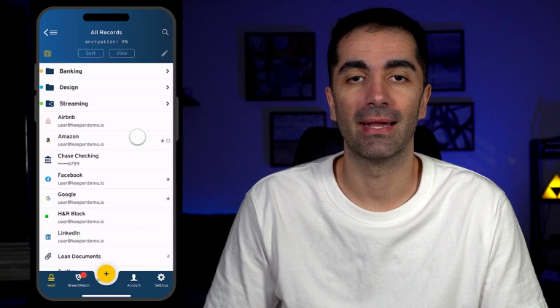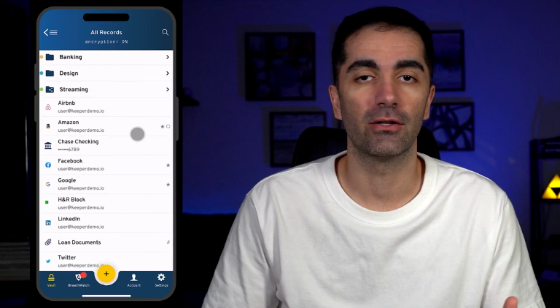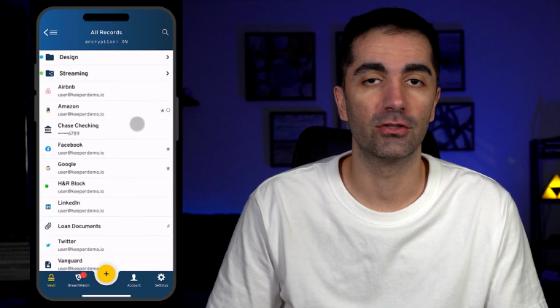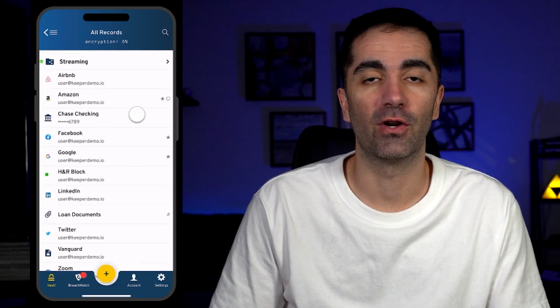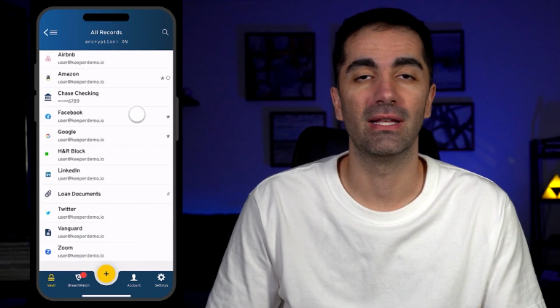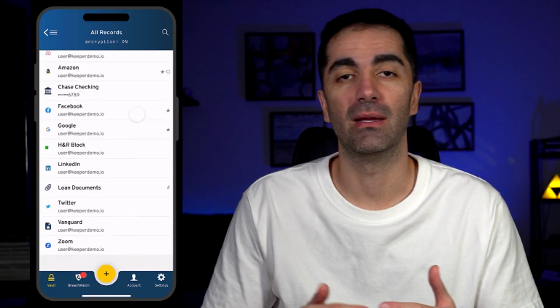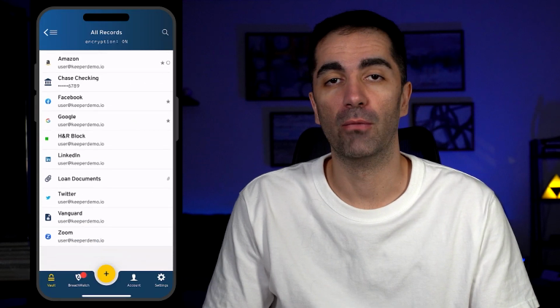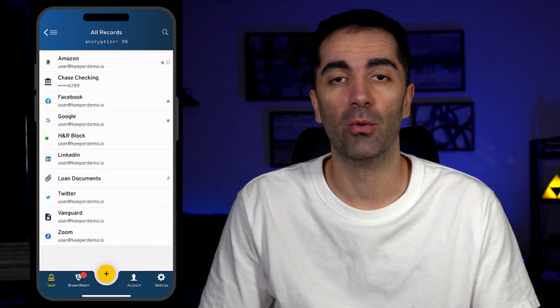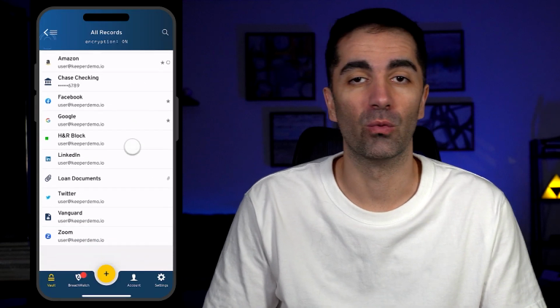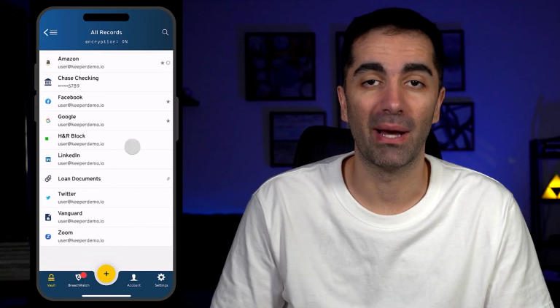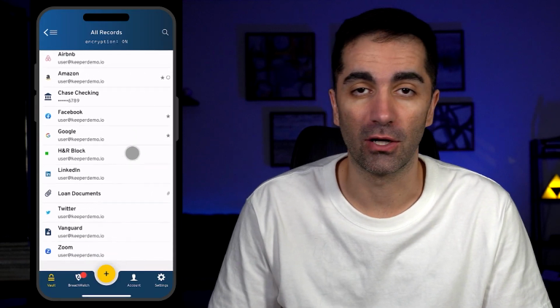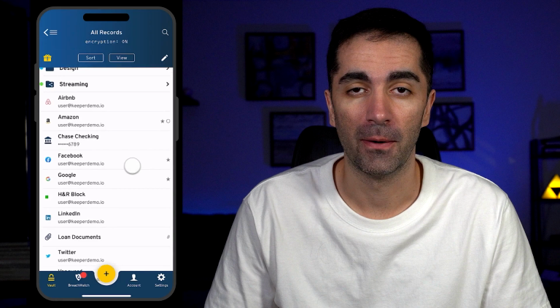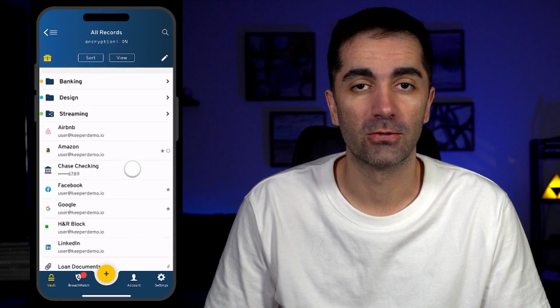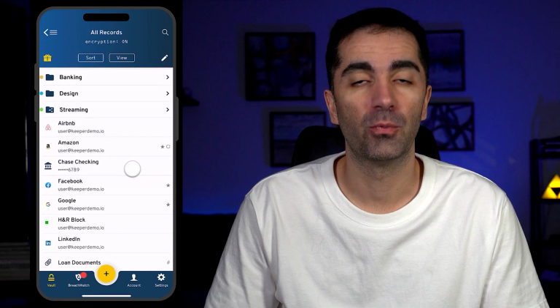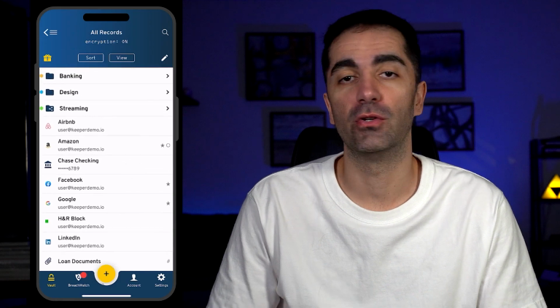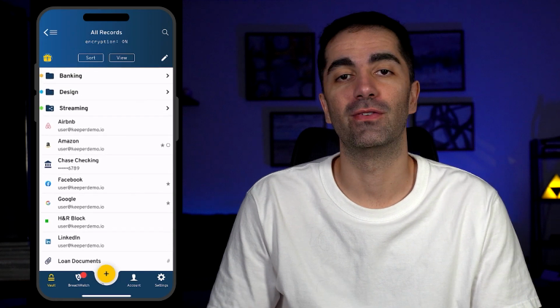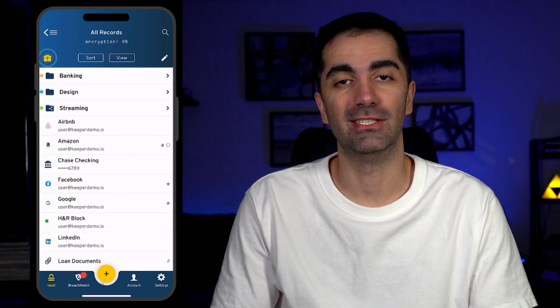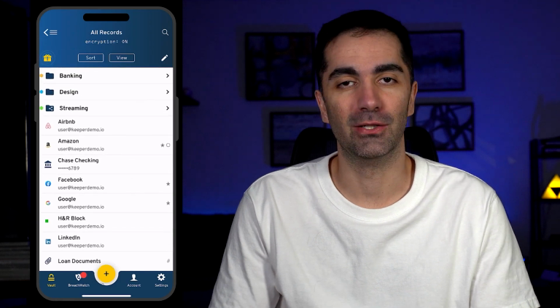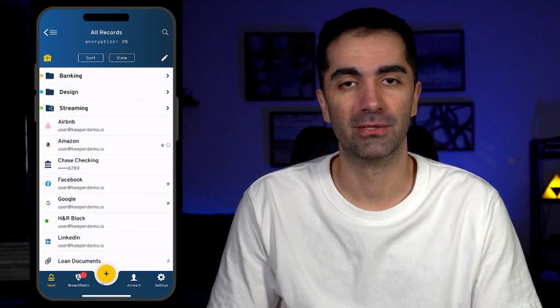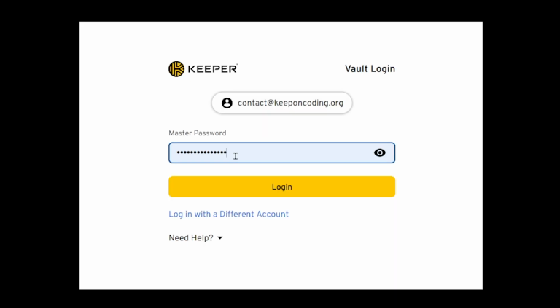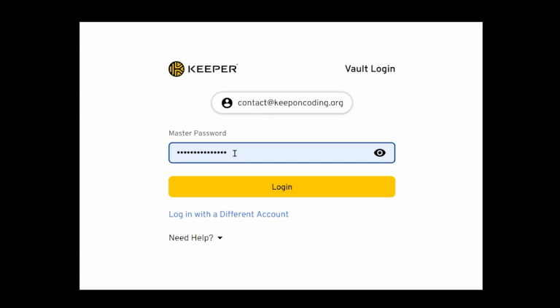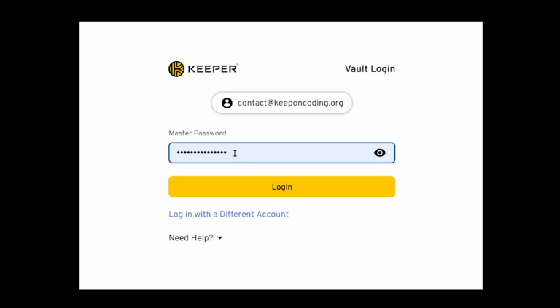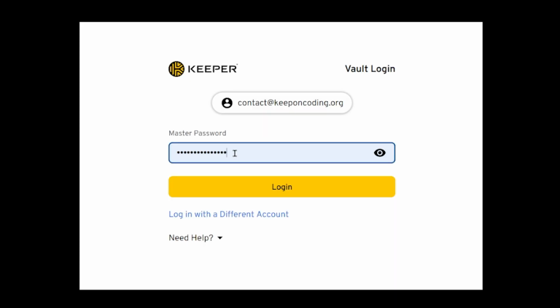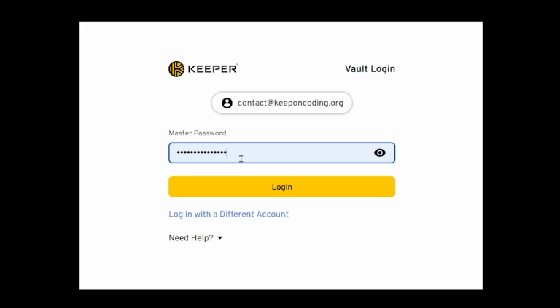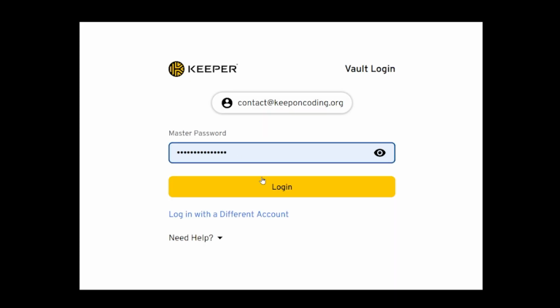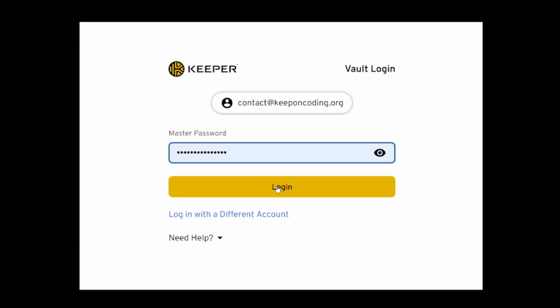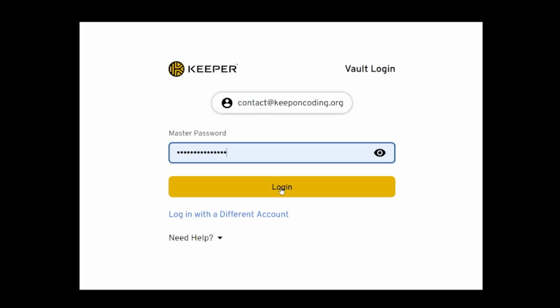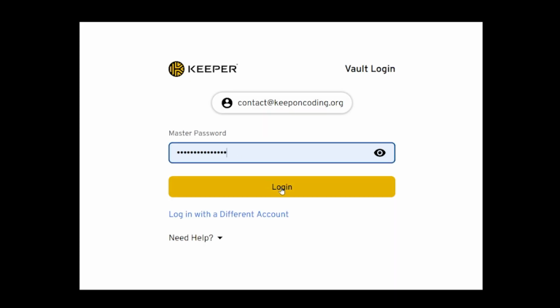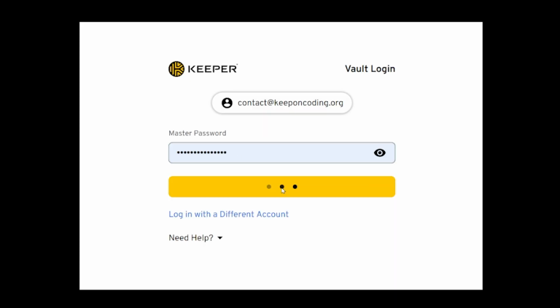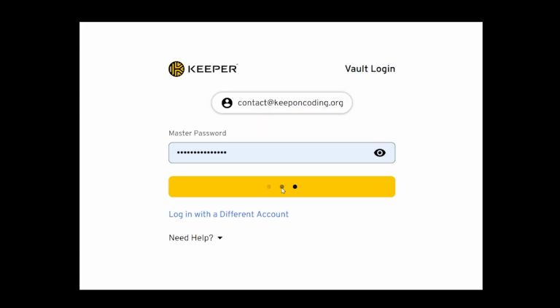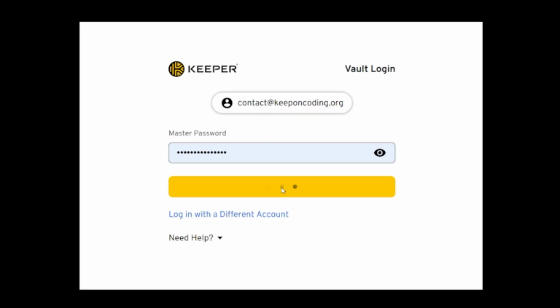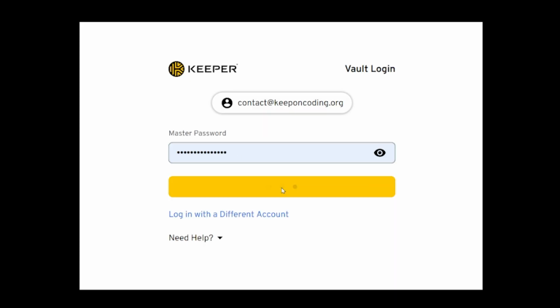I like how user-friendly the mobile and web apps are. It's super intuitive and easy to use. Simply log in with your master password to access your dashboard.